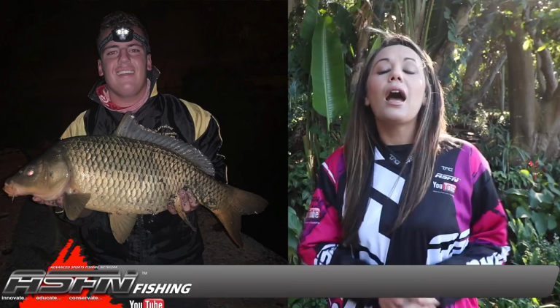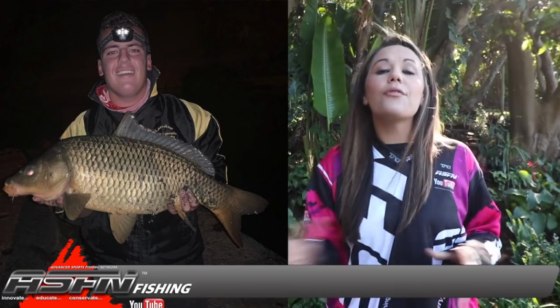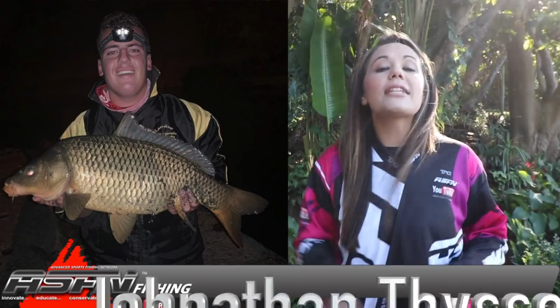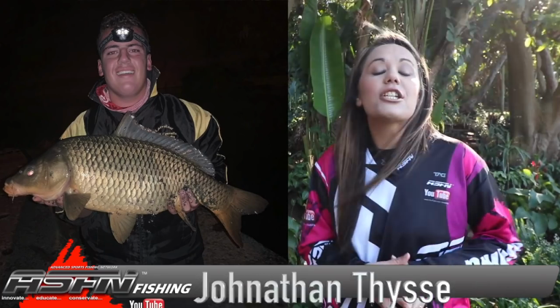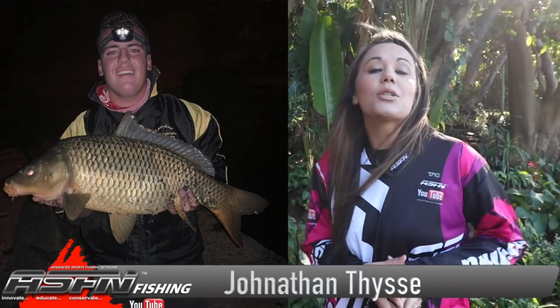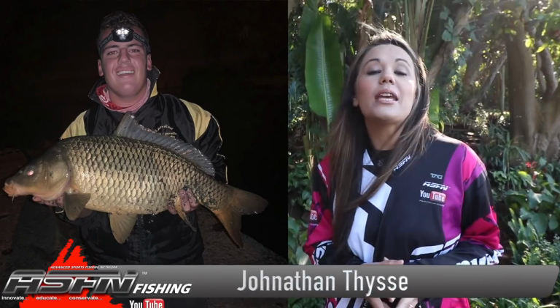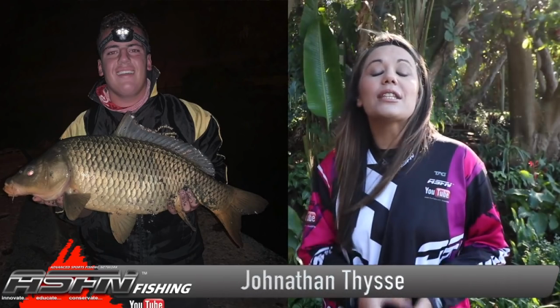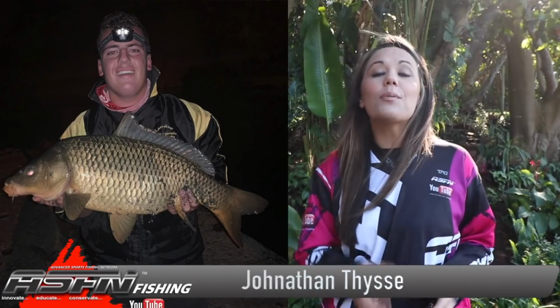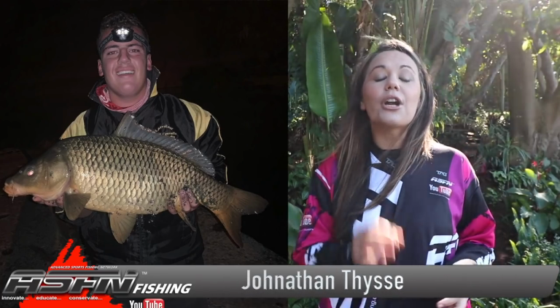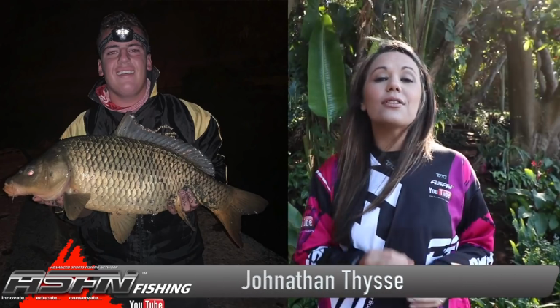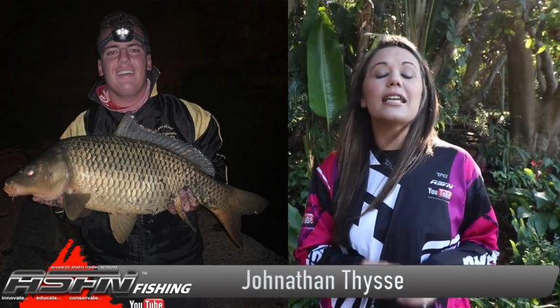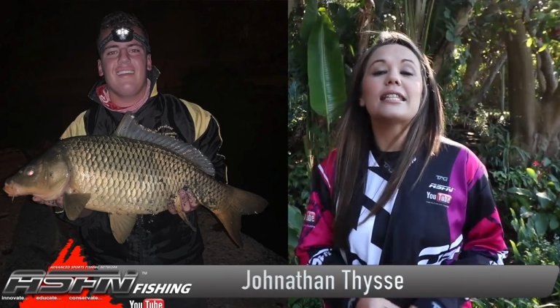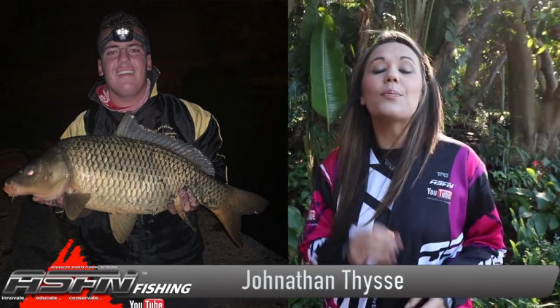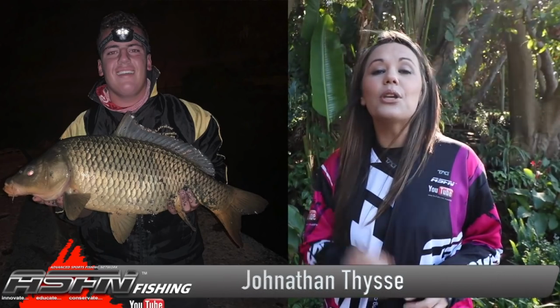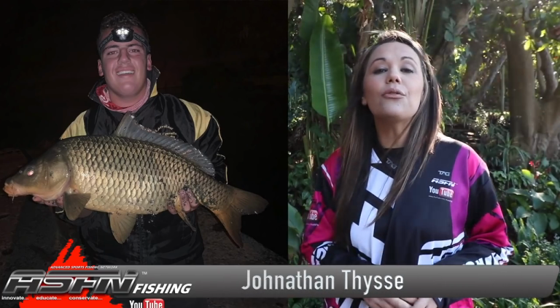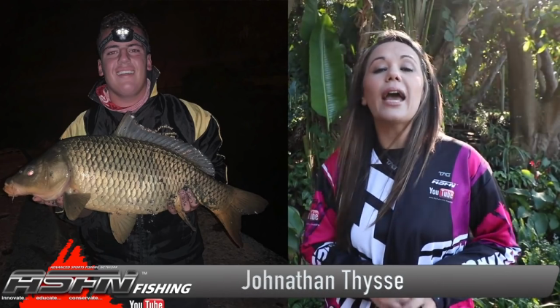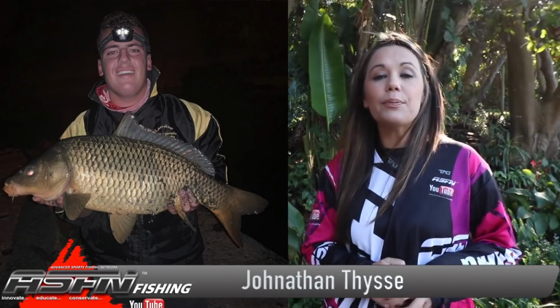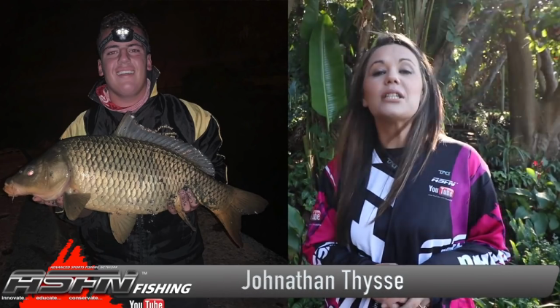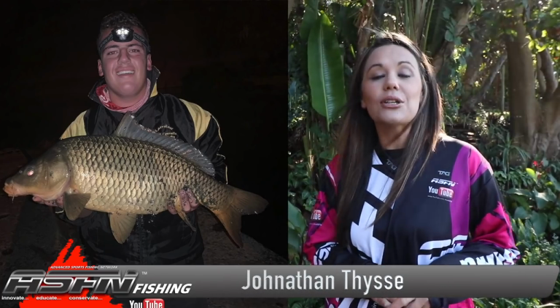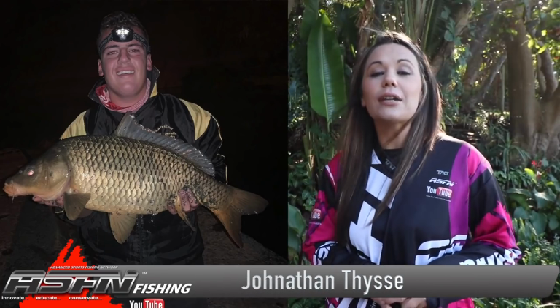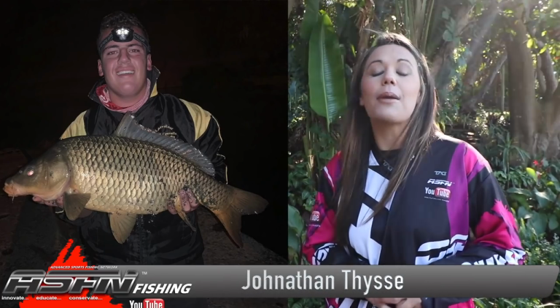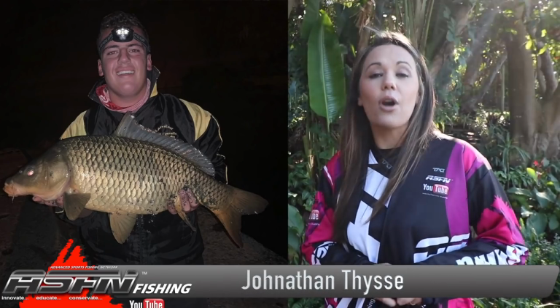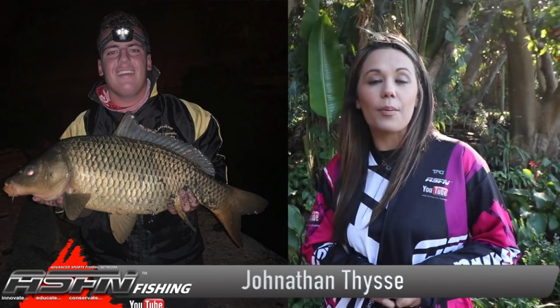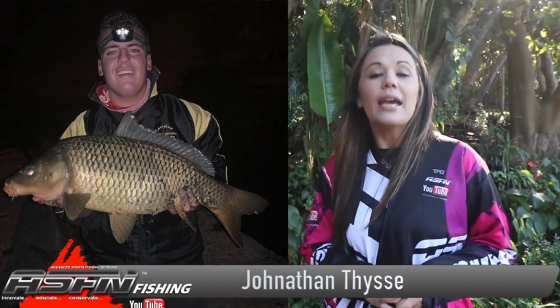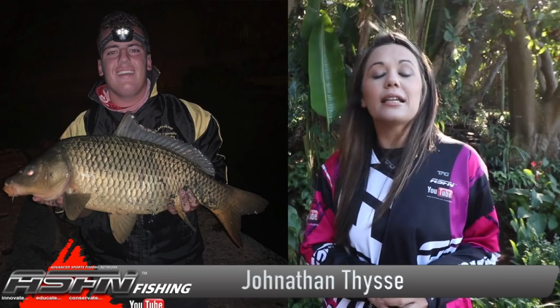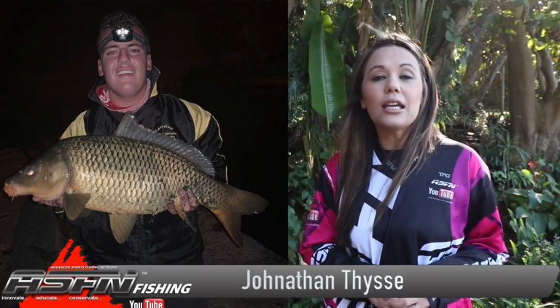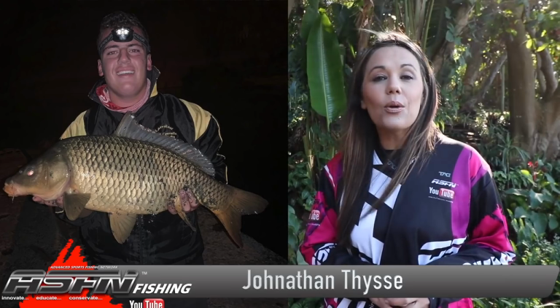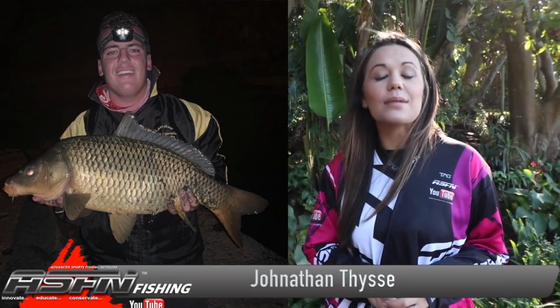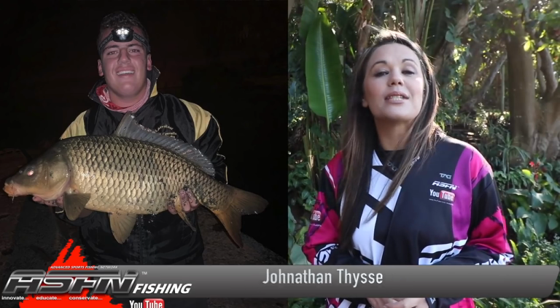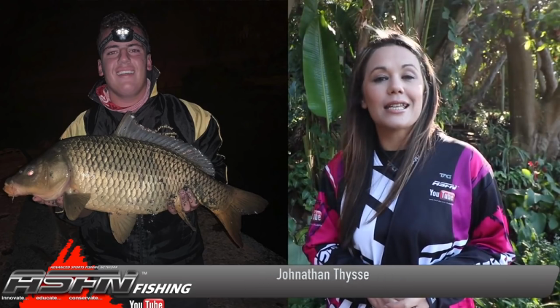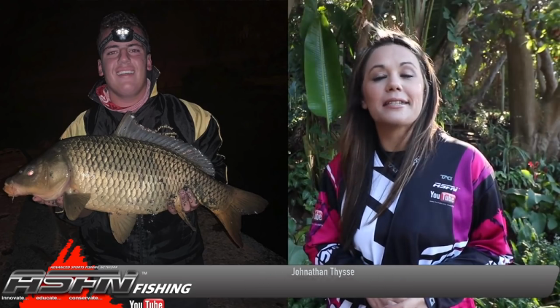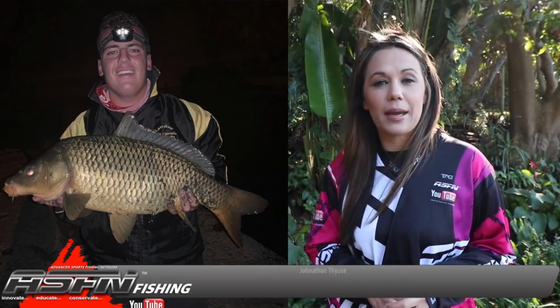Our first catch this week is from Jonathan Taisi — a beautiful 8.2 kilogram carp that he caught in Potensi Dam.